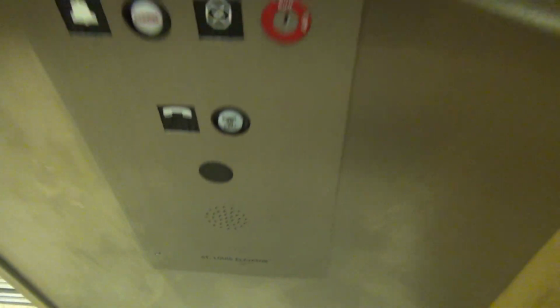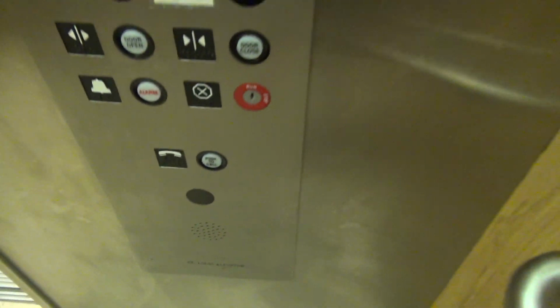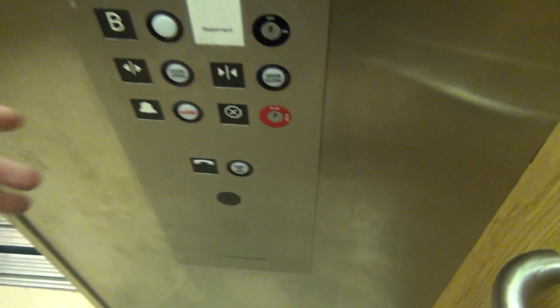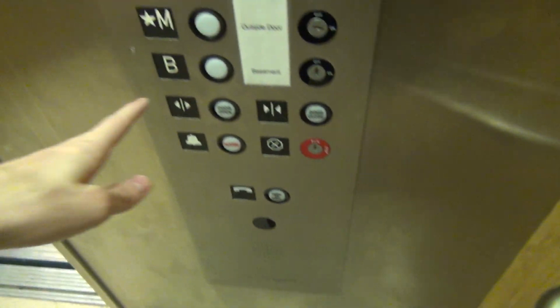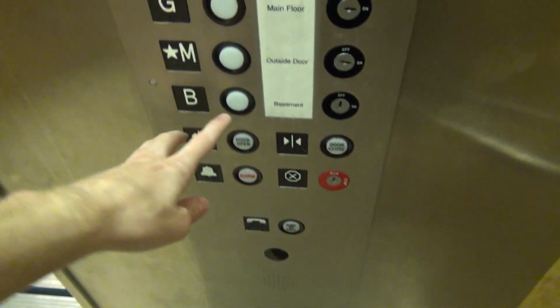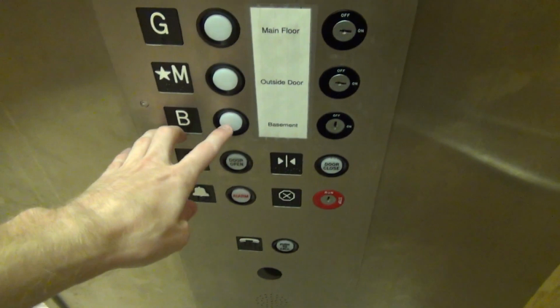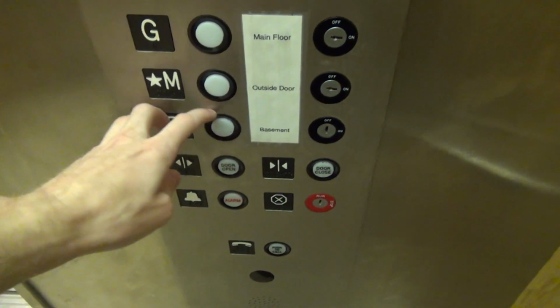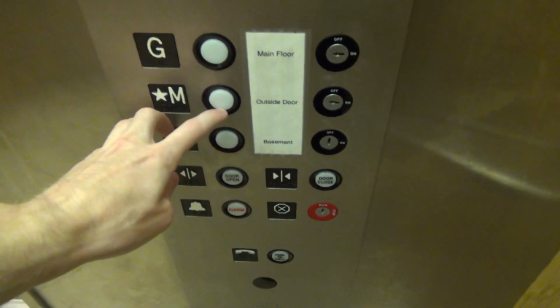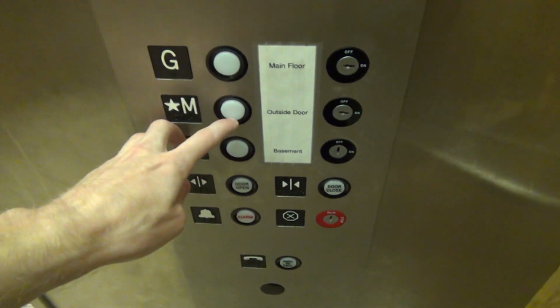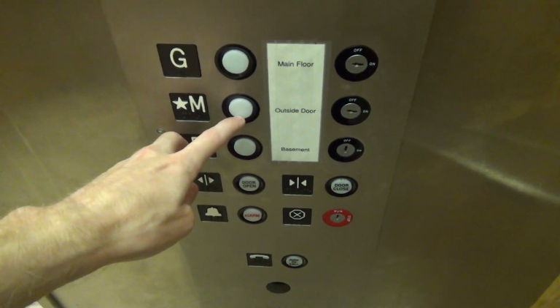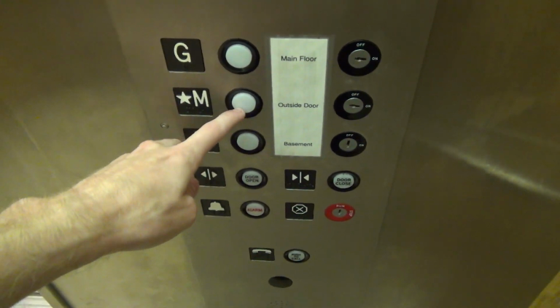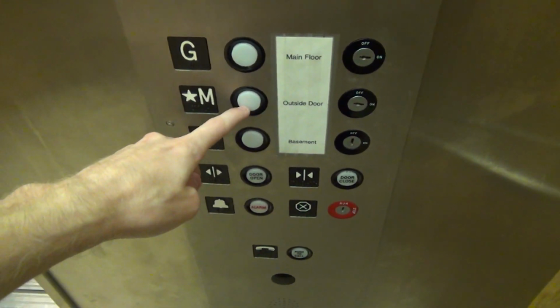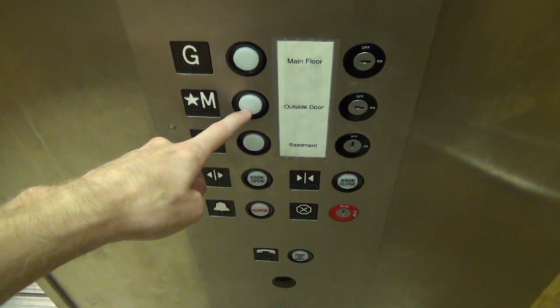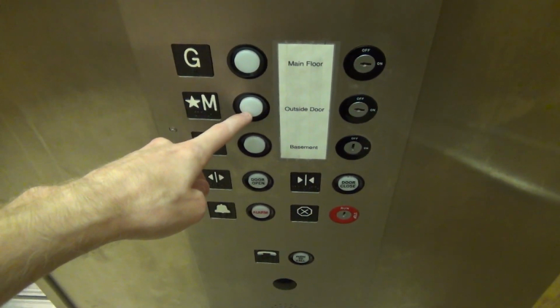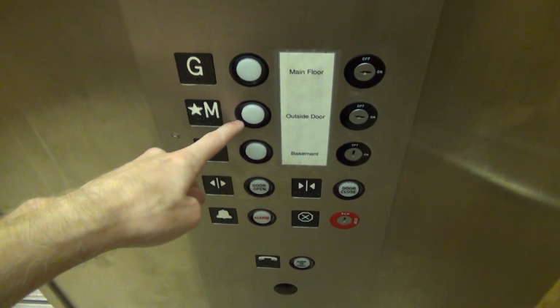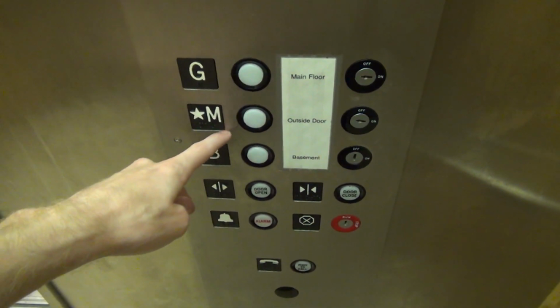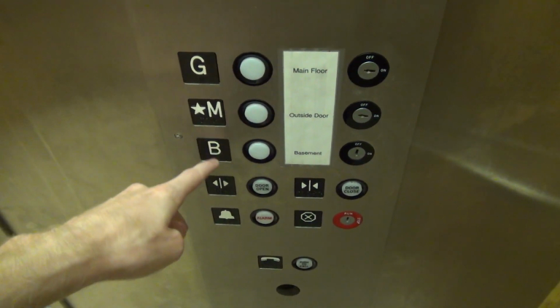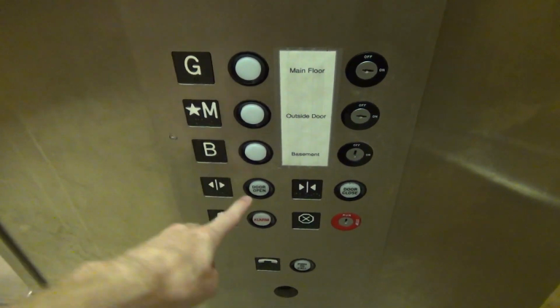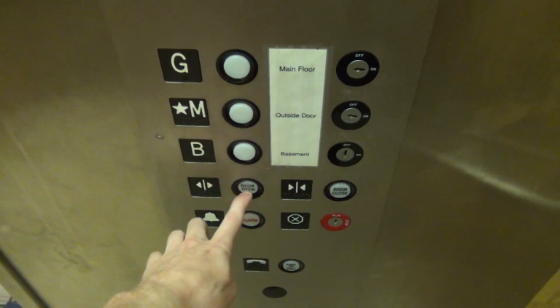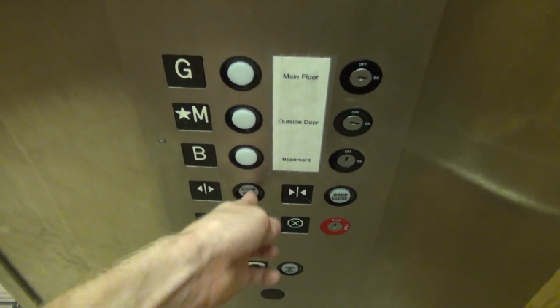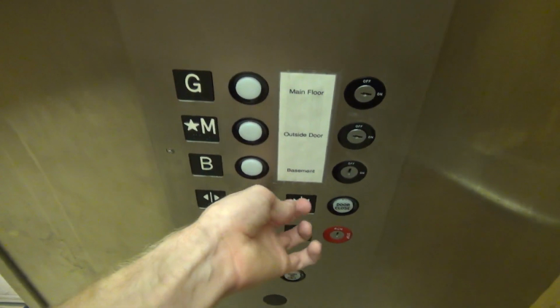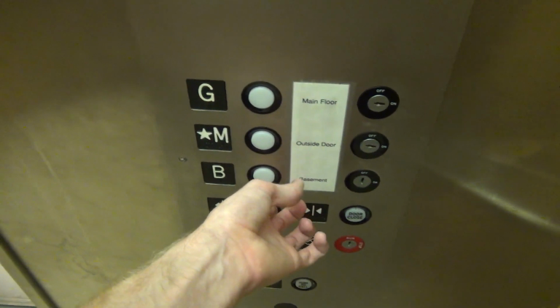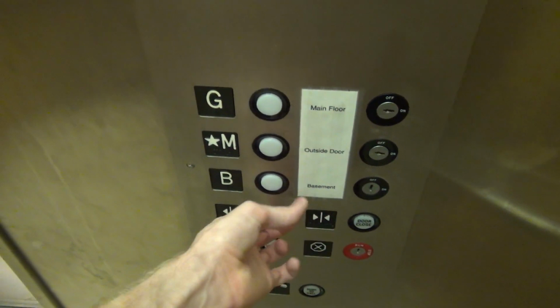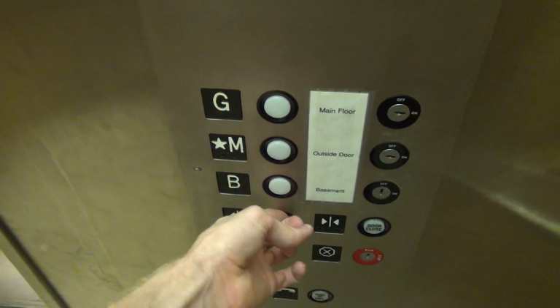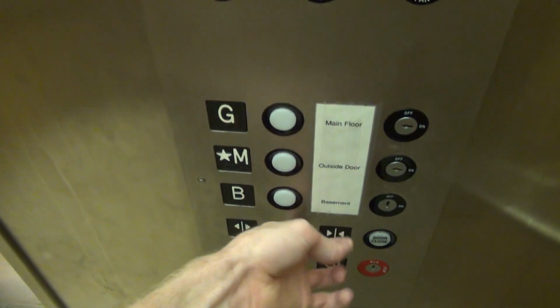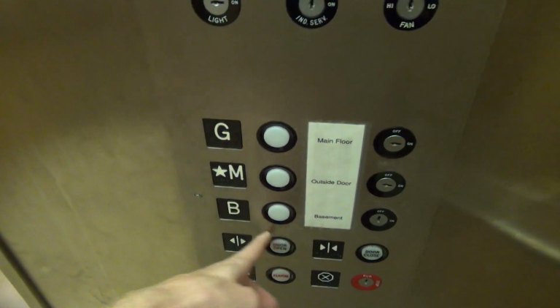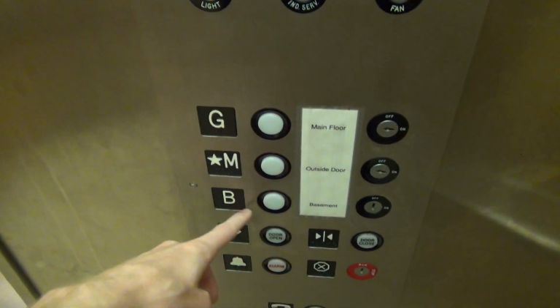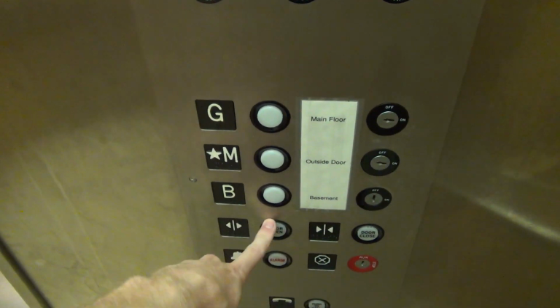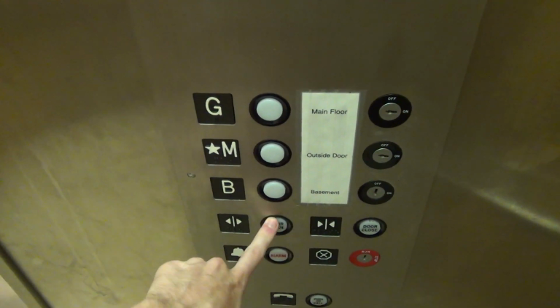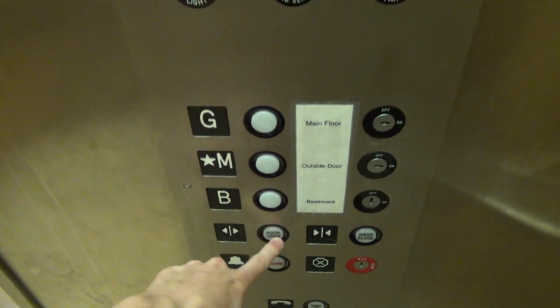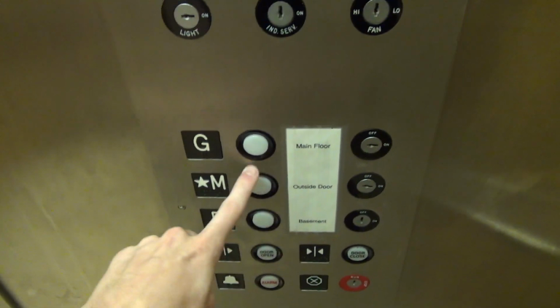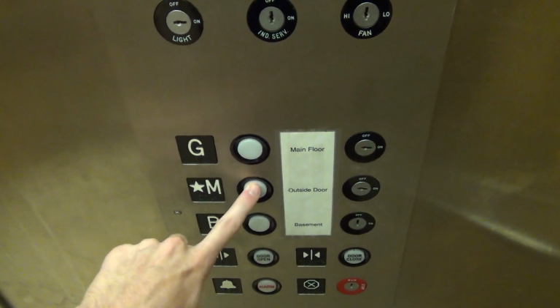Coming down? Wait, are you wanting to come in here? Oh, I'm just checking out the elevator — I'm an elevator enthusiast. Okay.